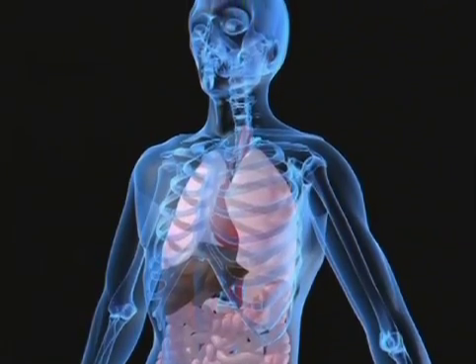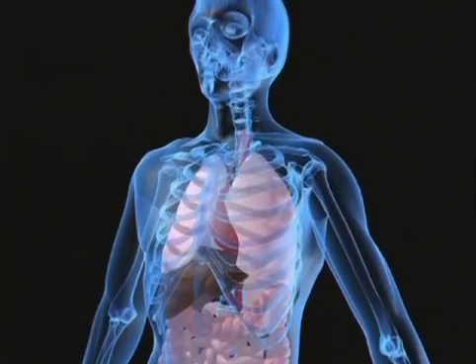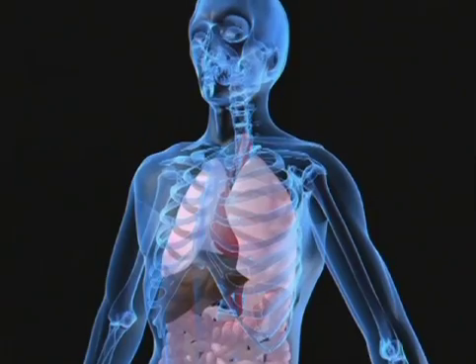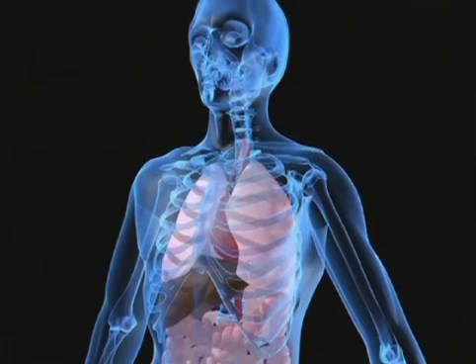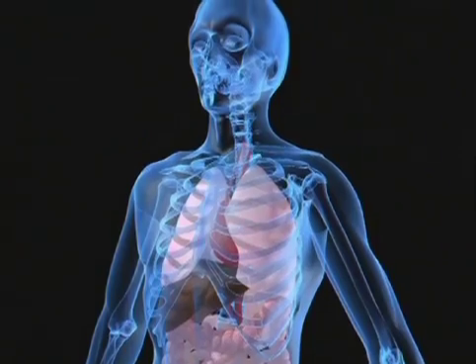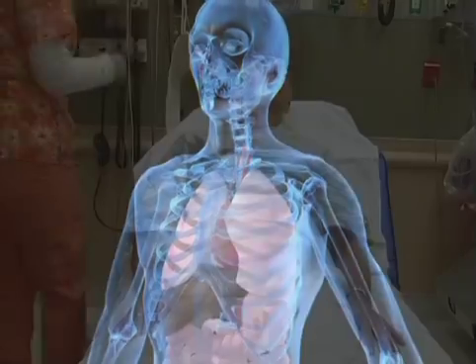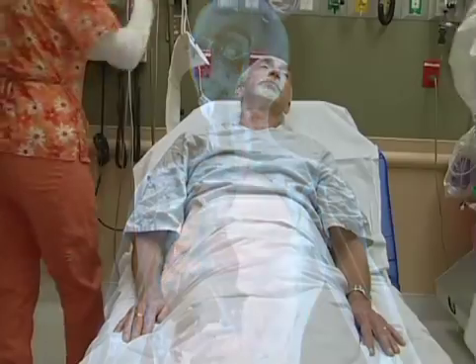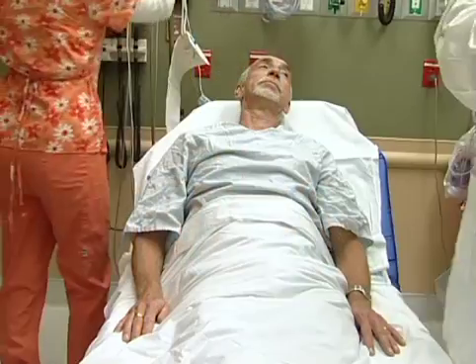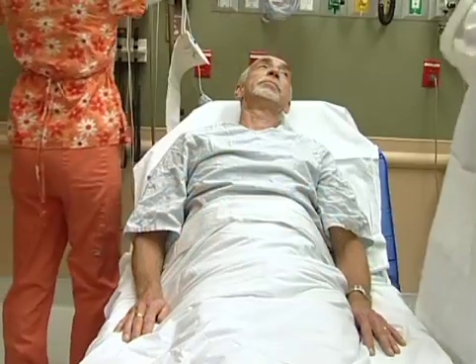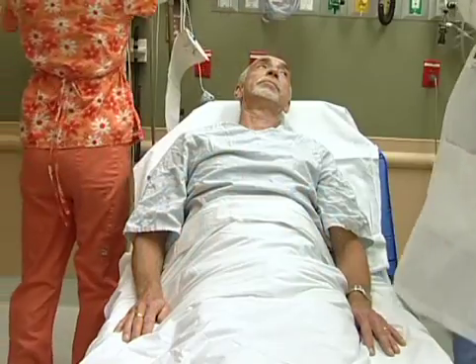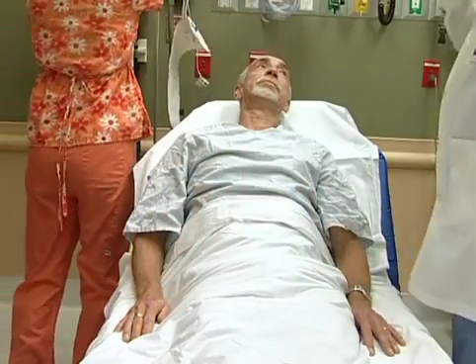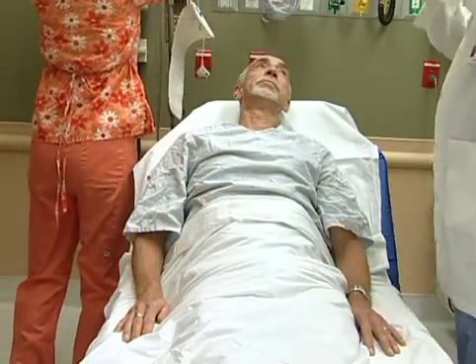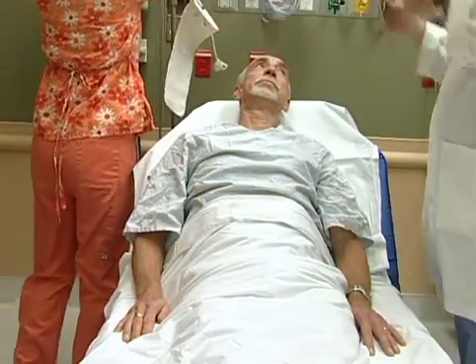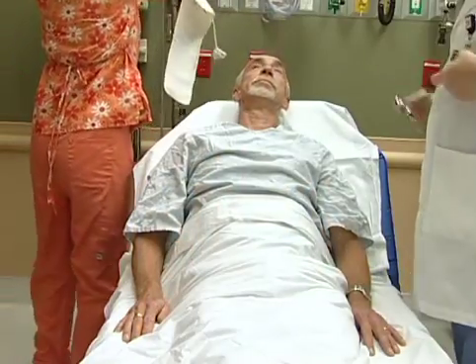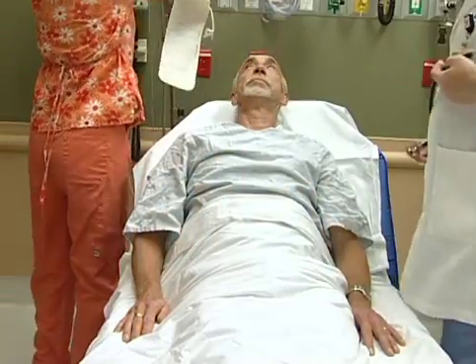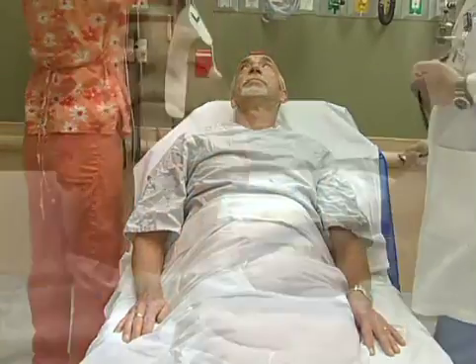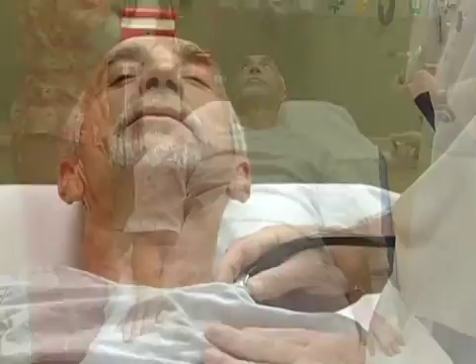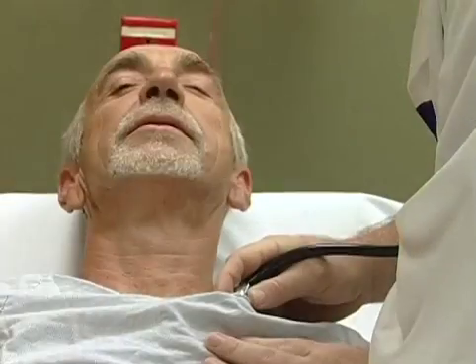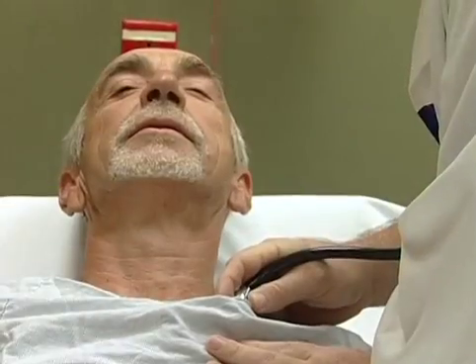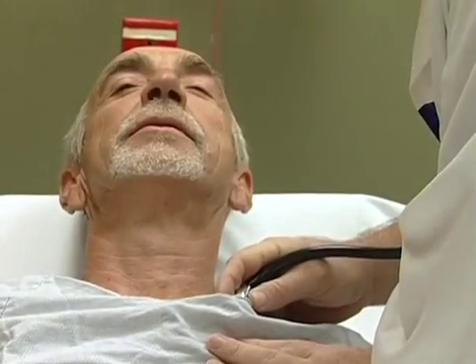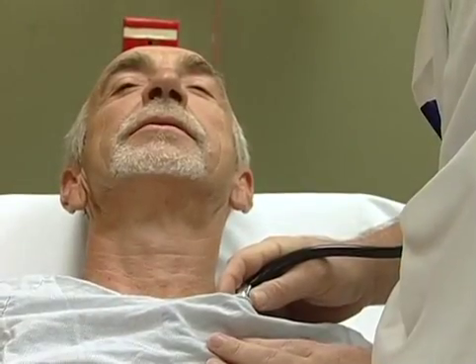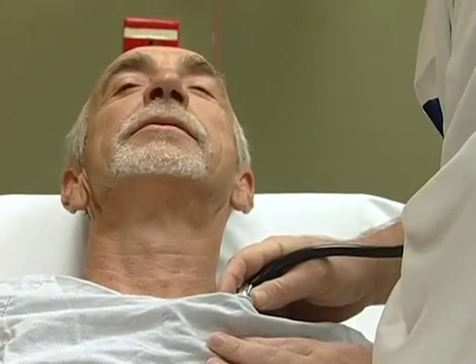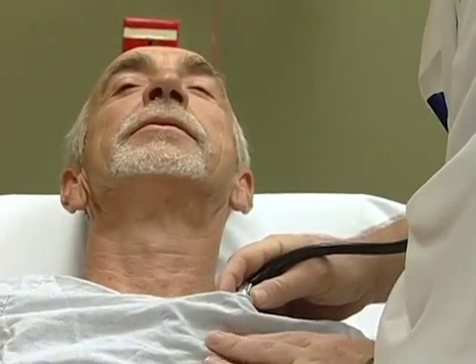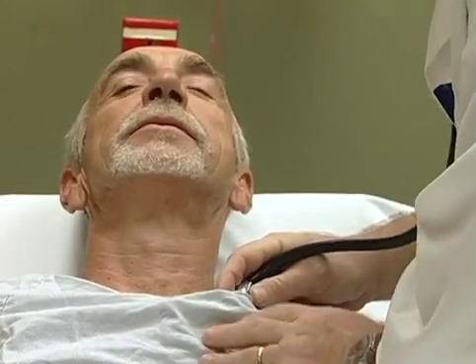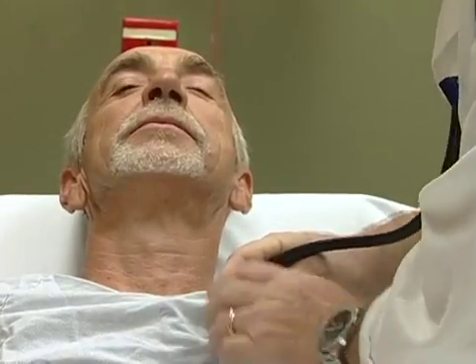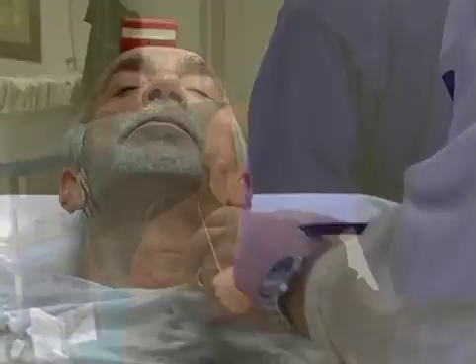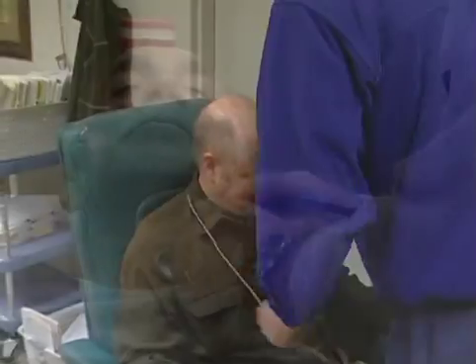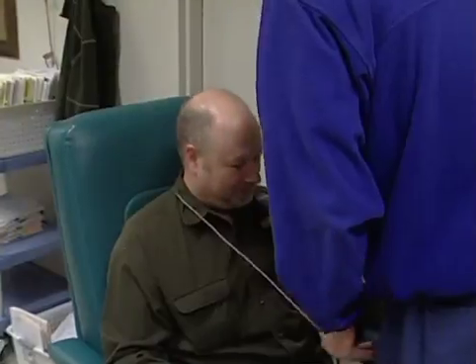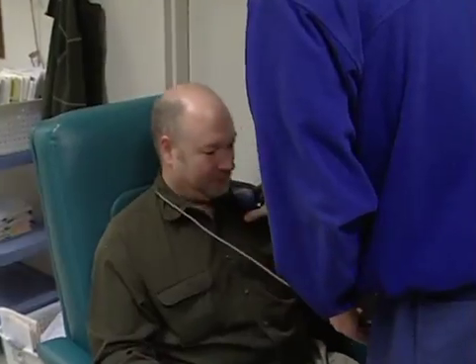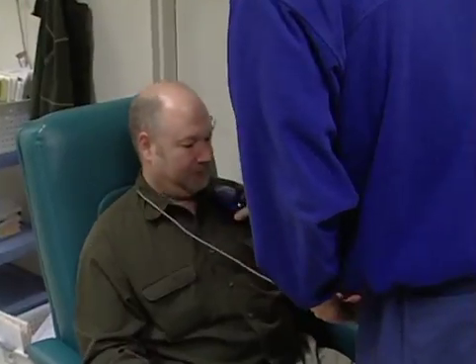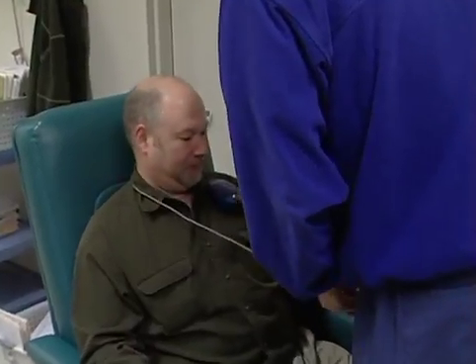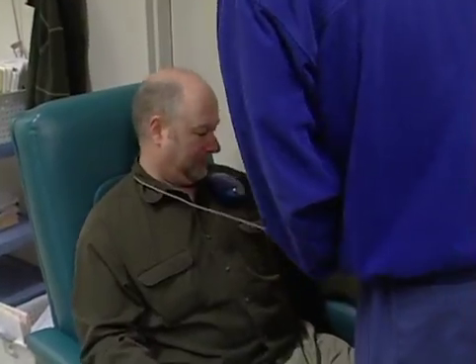These blood clots can cause strokes, and people with these conditions are also at high risk for heart rhythm problems.